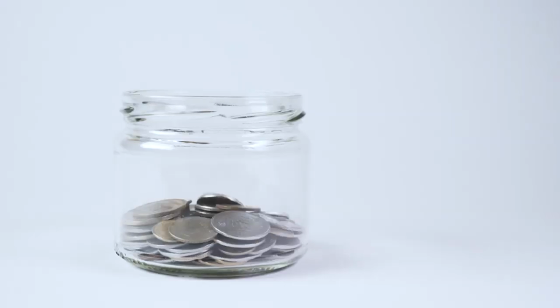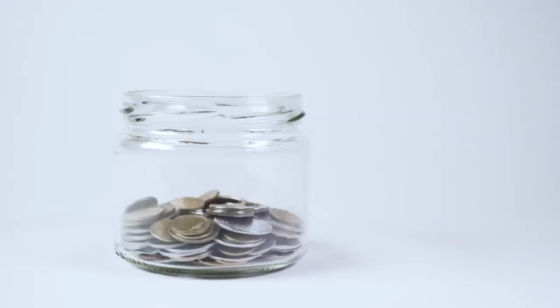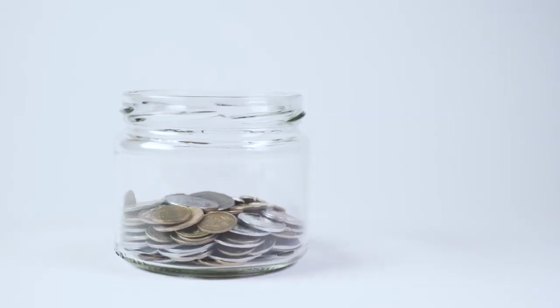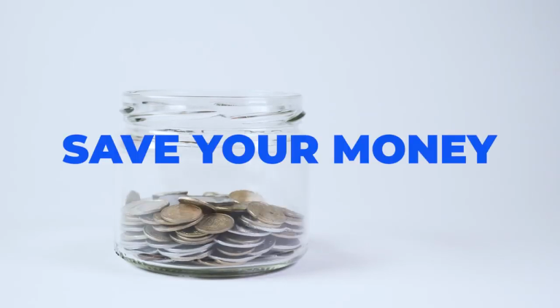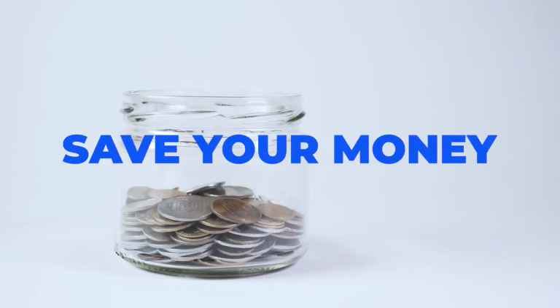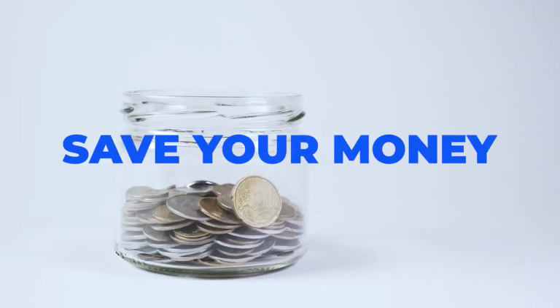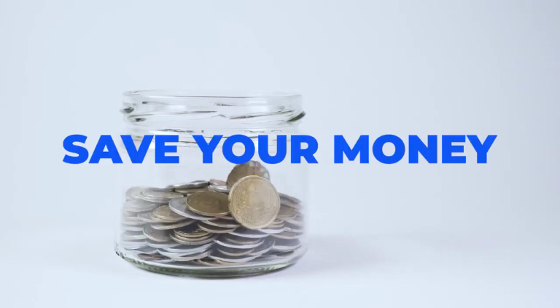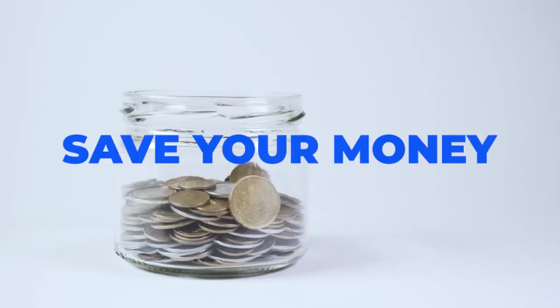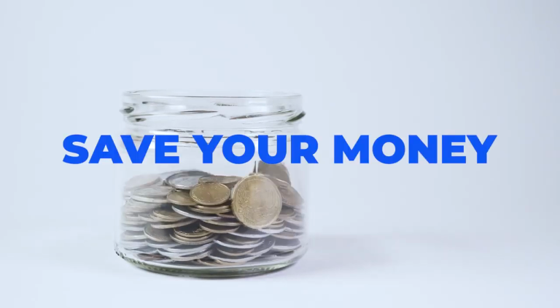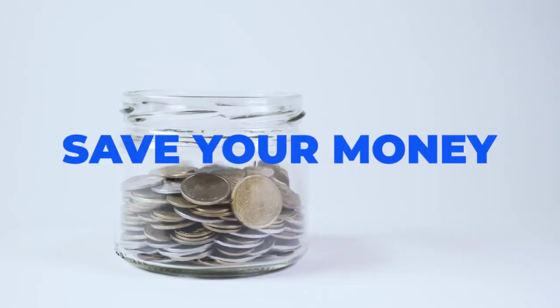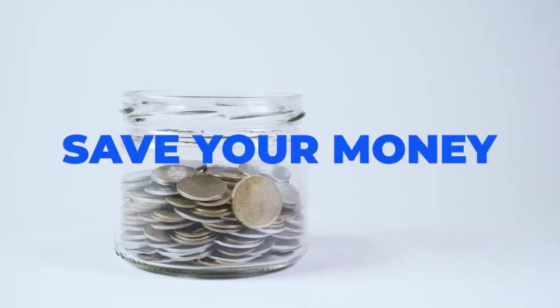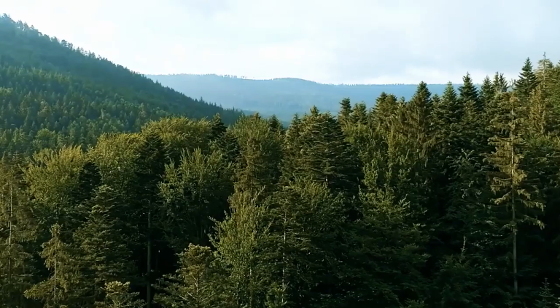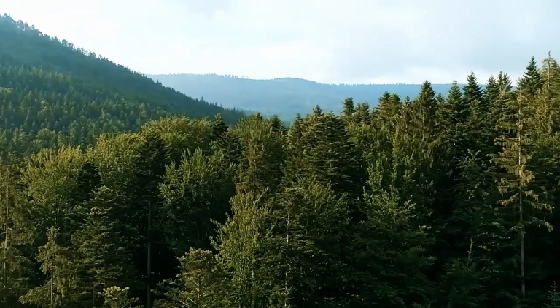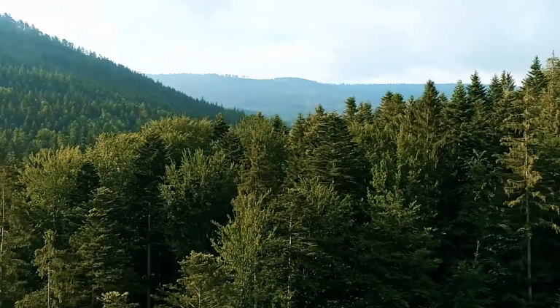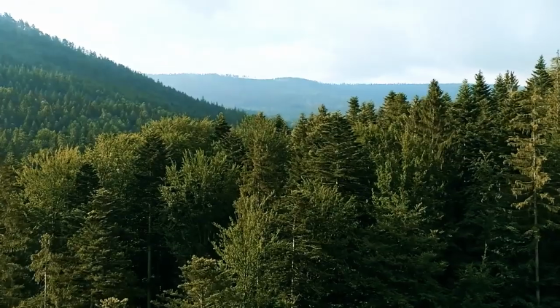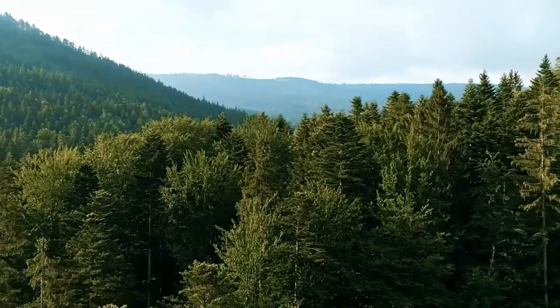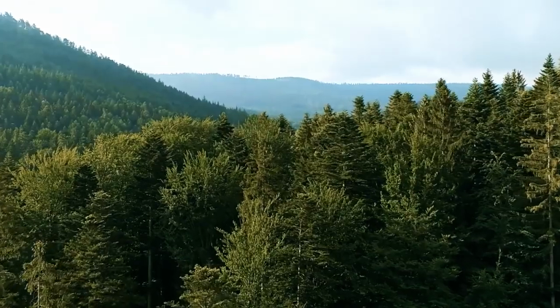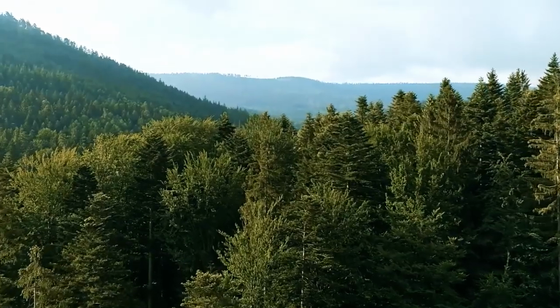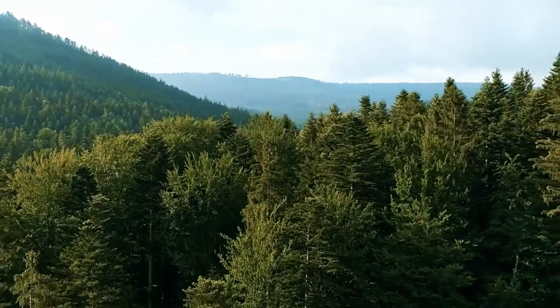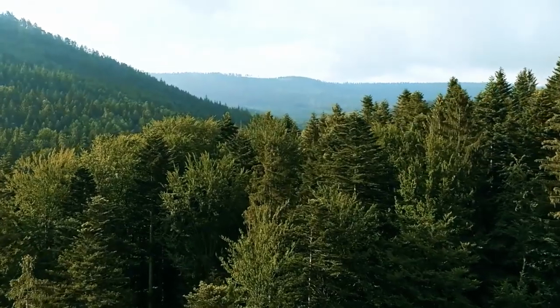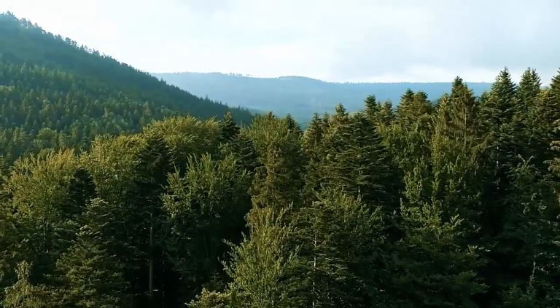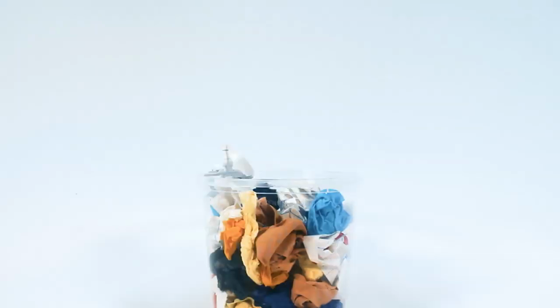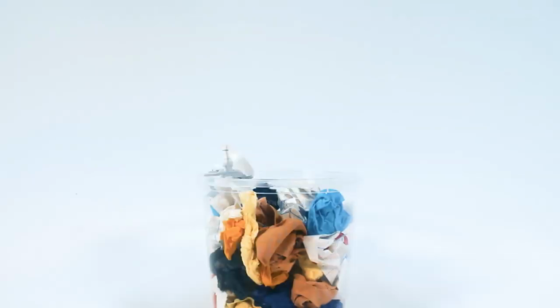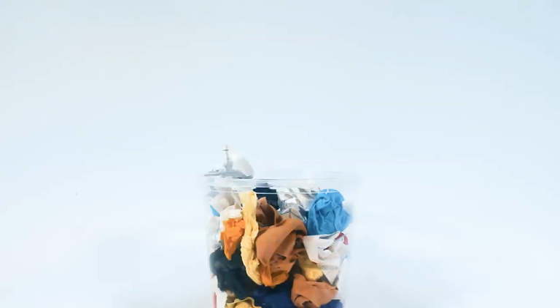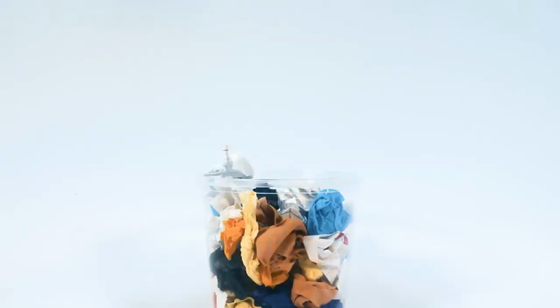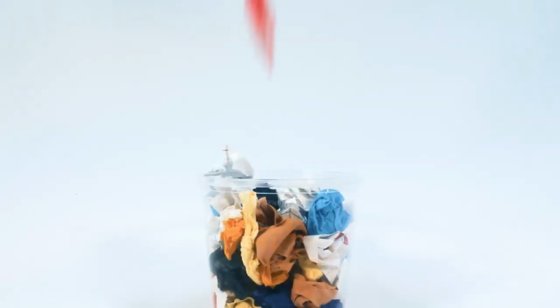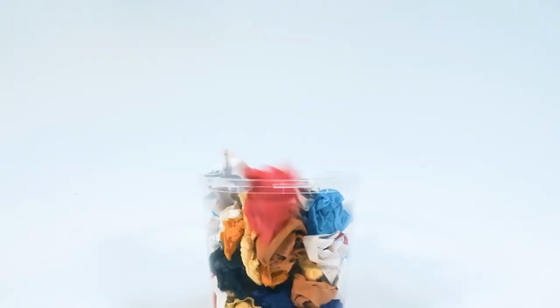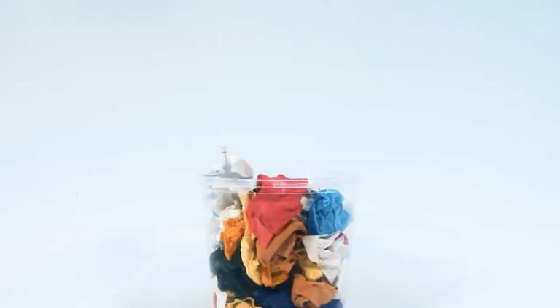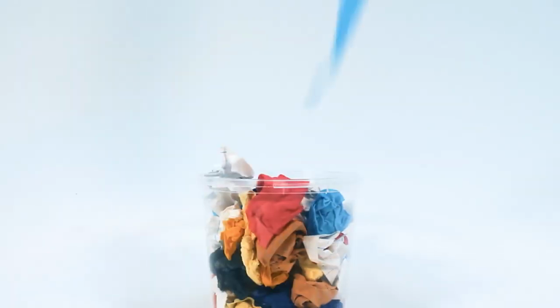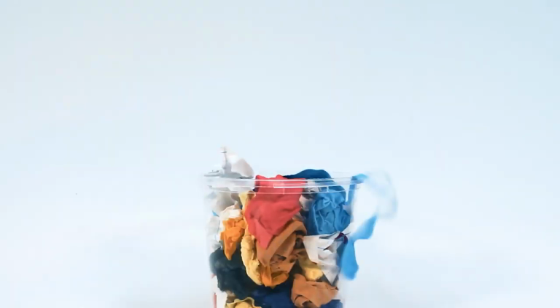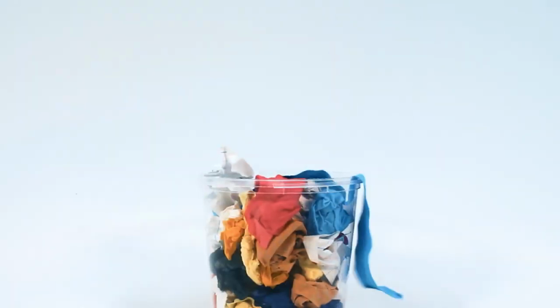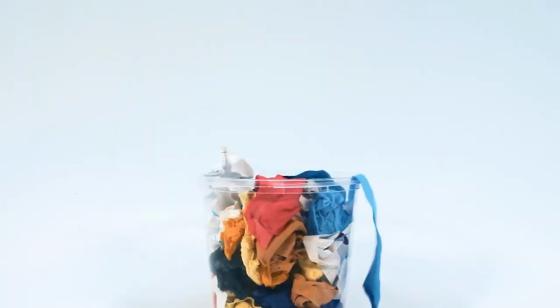Wavewear saves you money and helps you save the environment by reducing the use of disposable tapes.